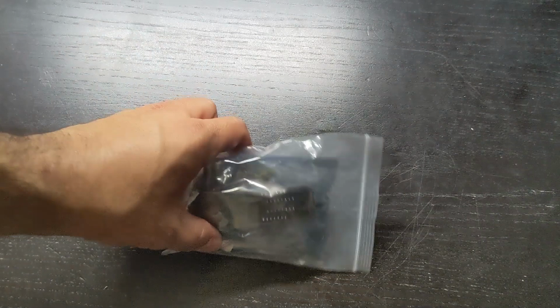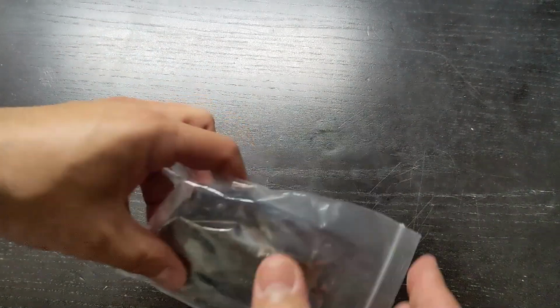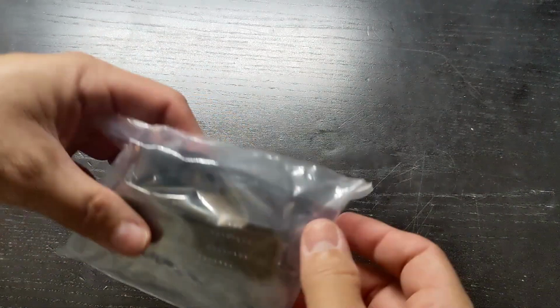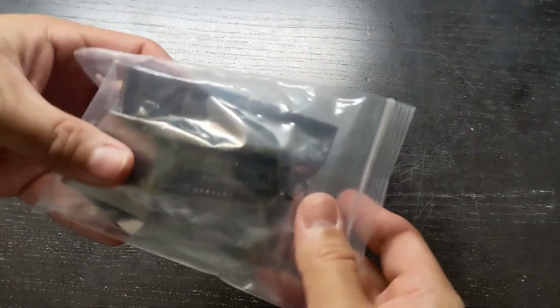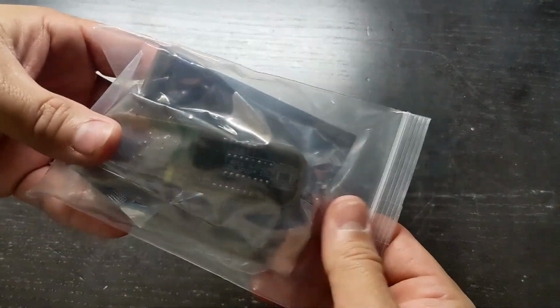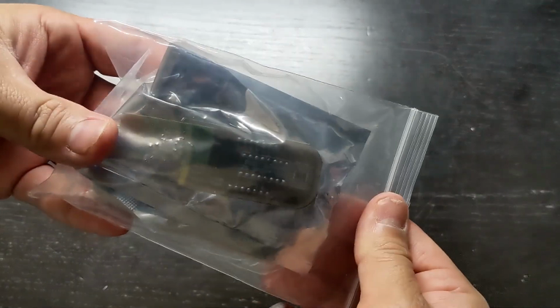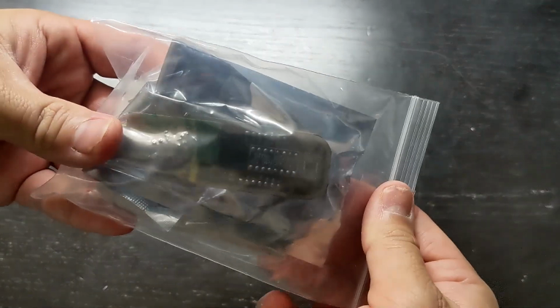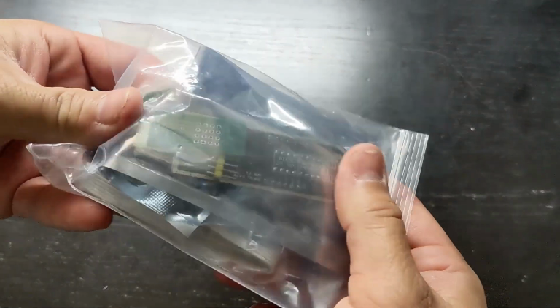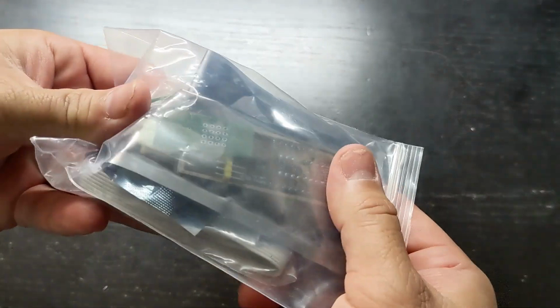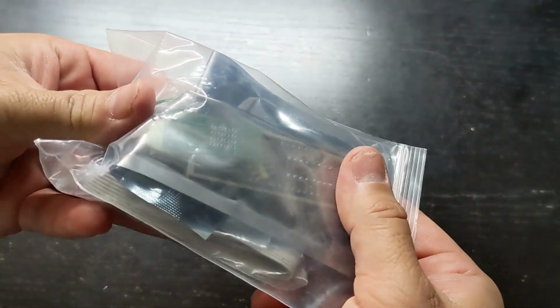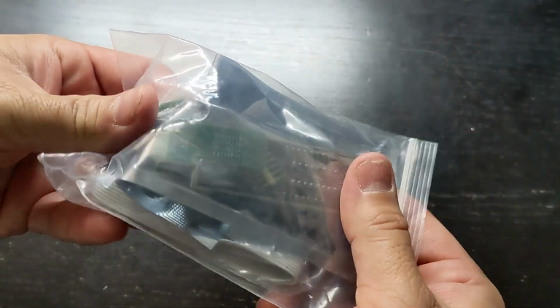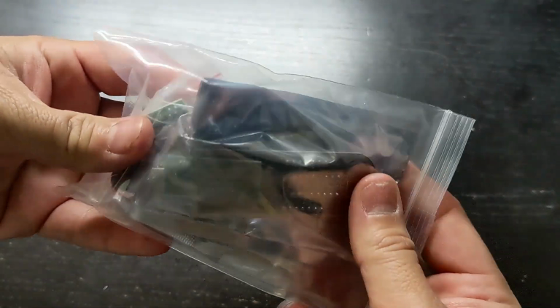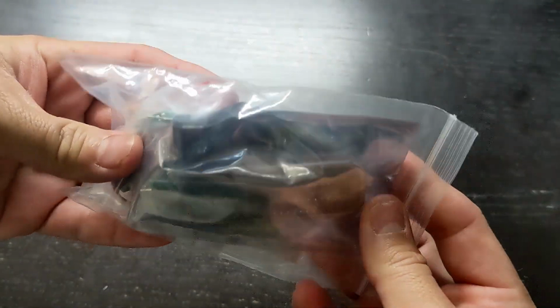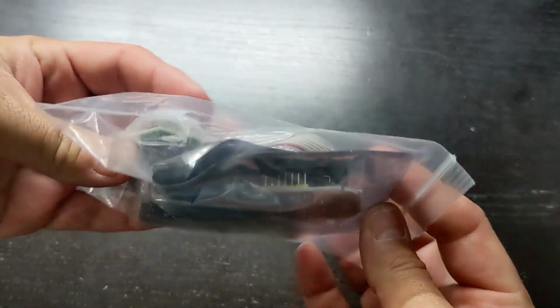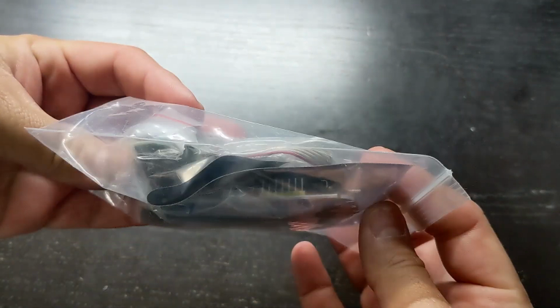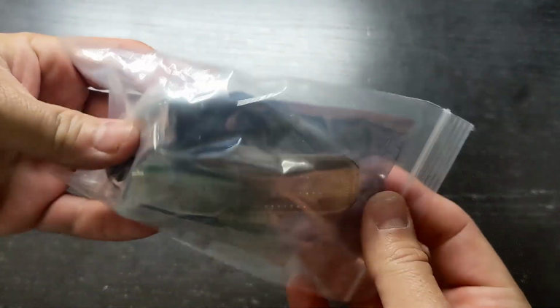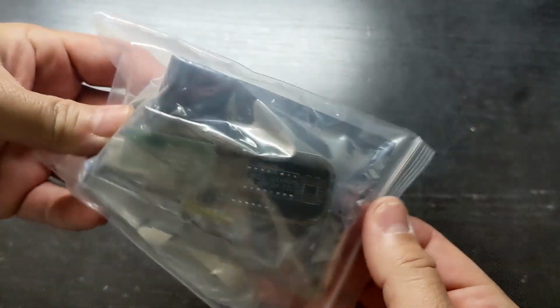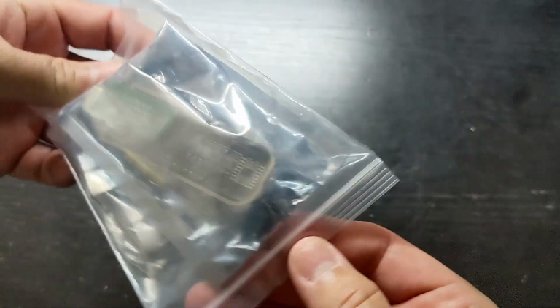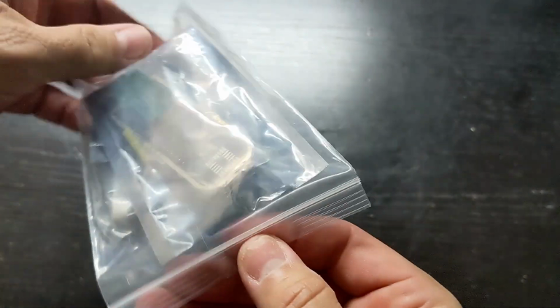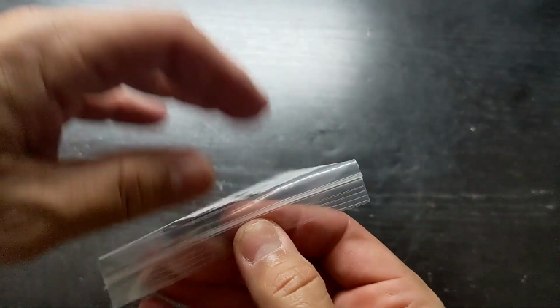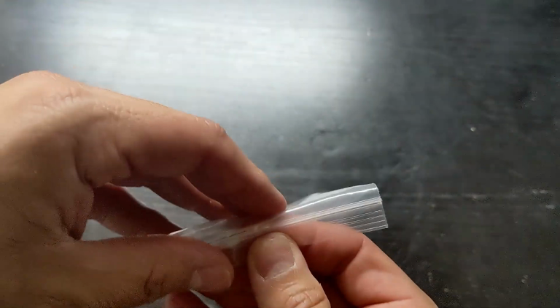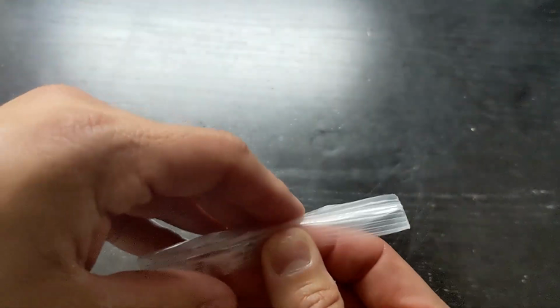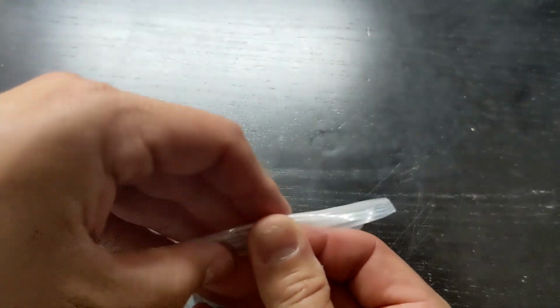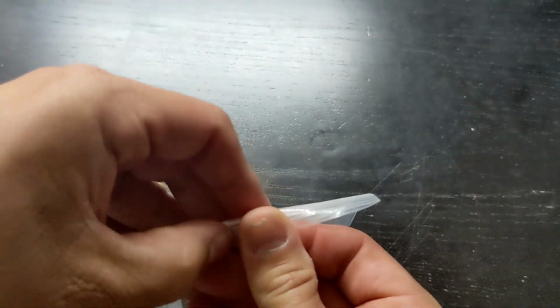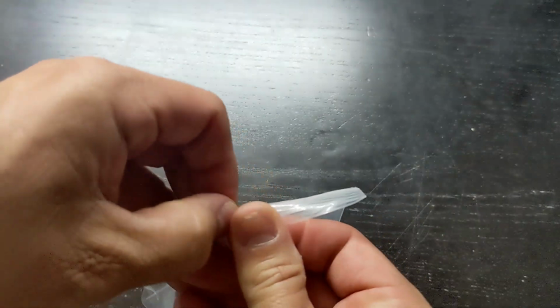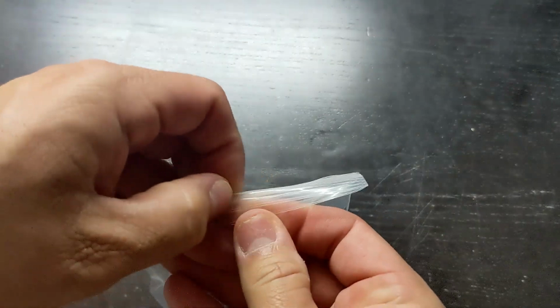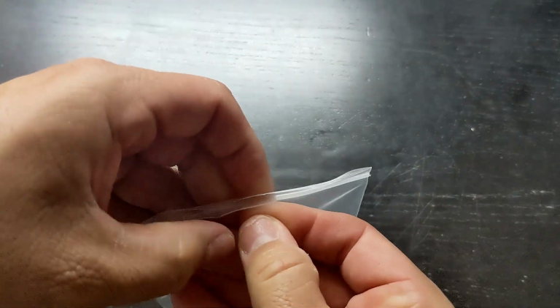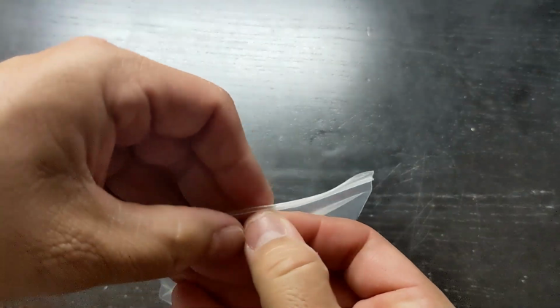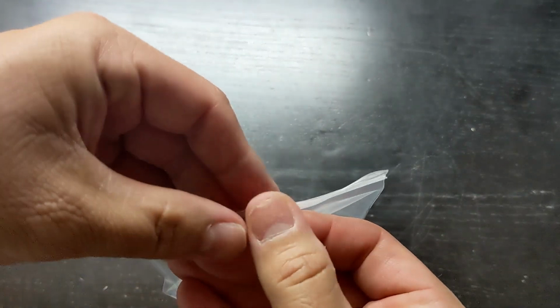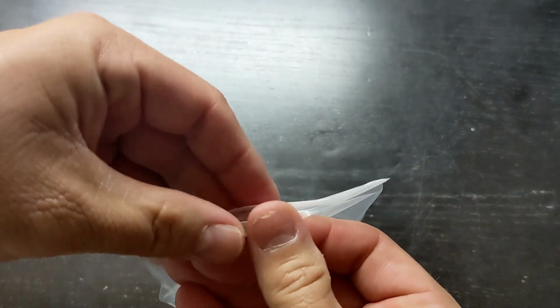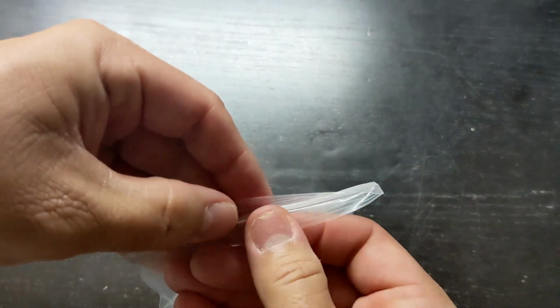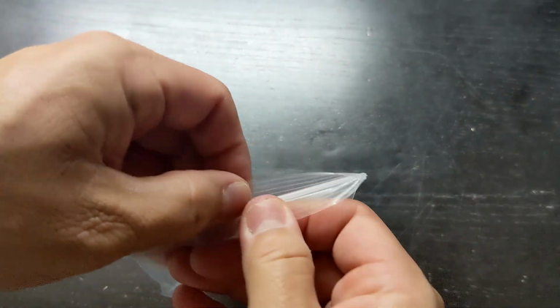This is the CH341 USB BIOS programmer. It all comes in this bag.